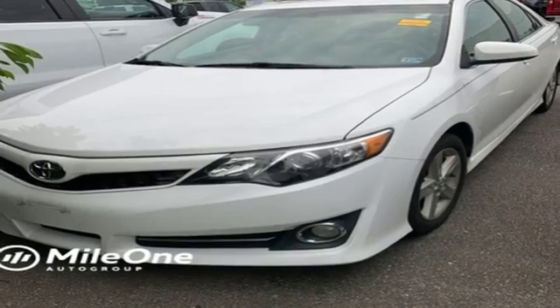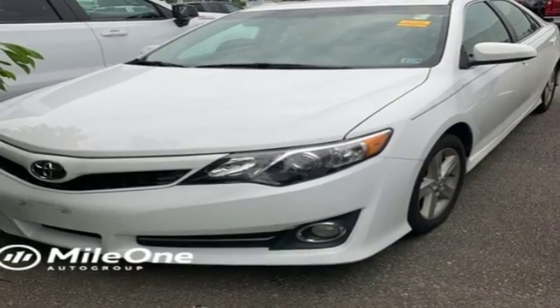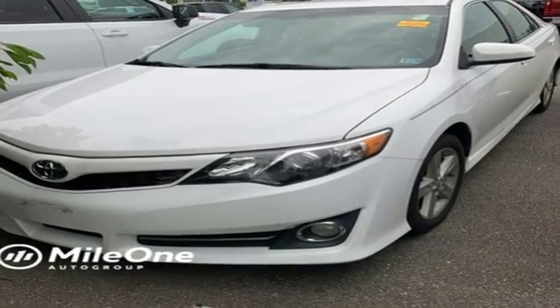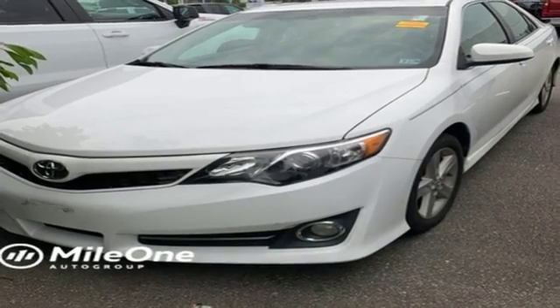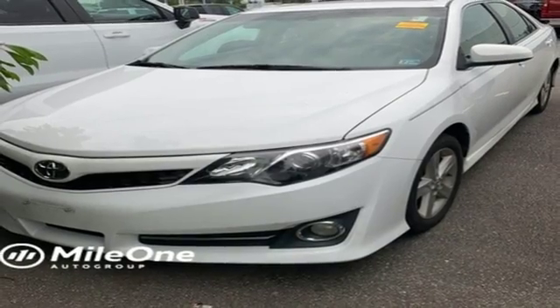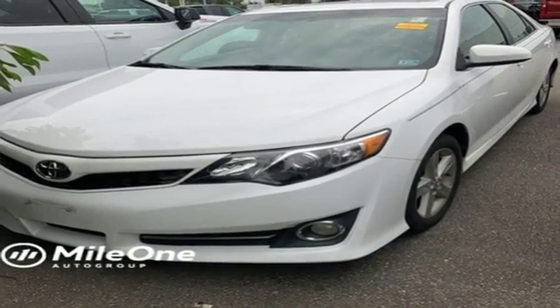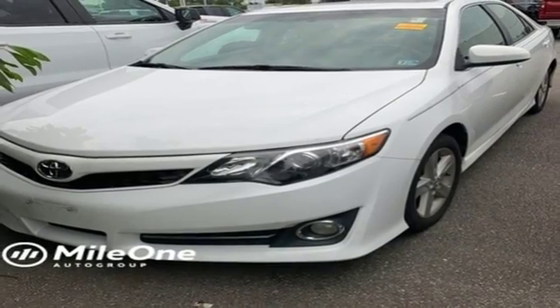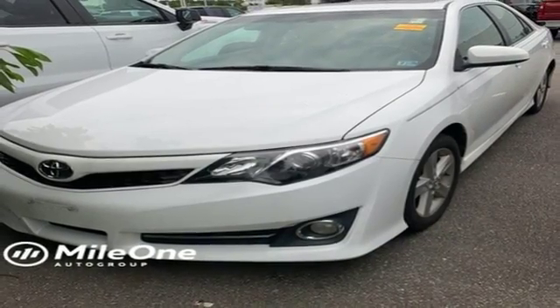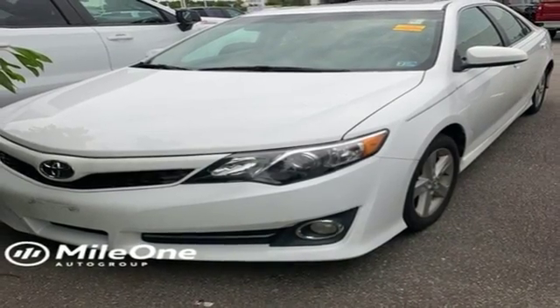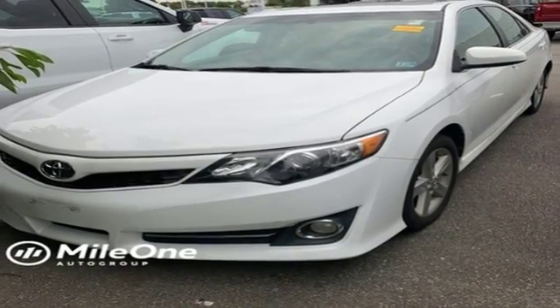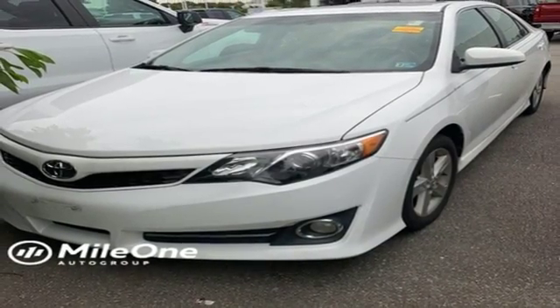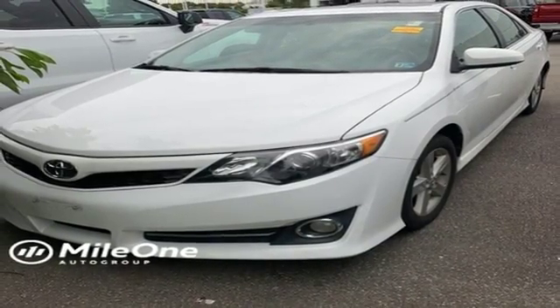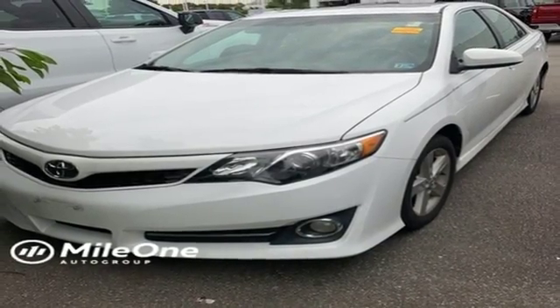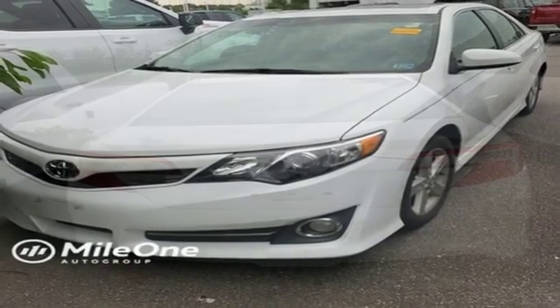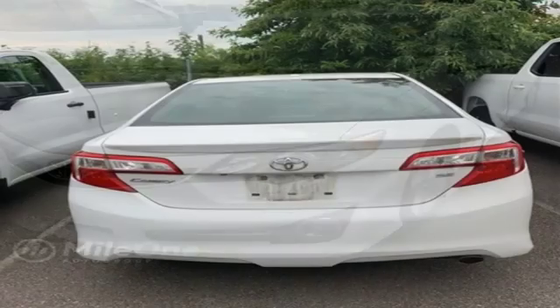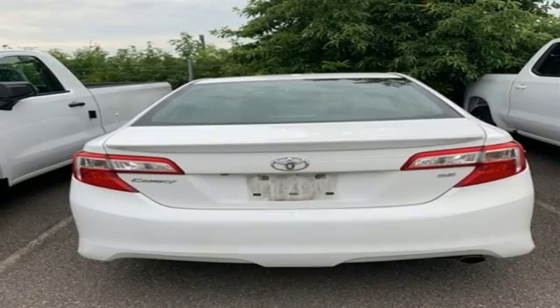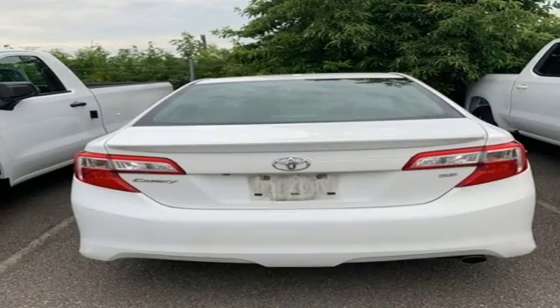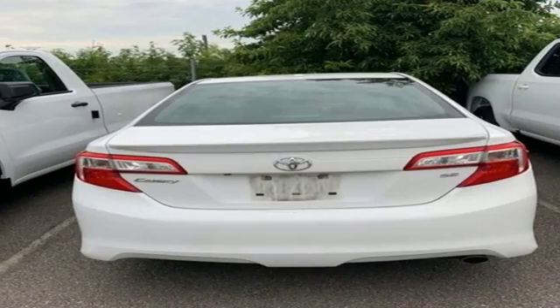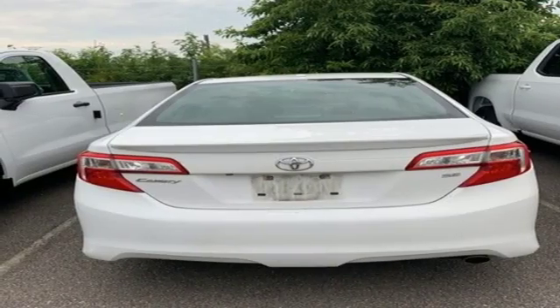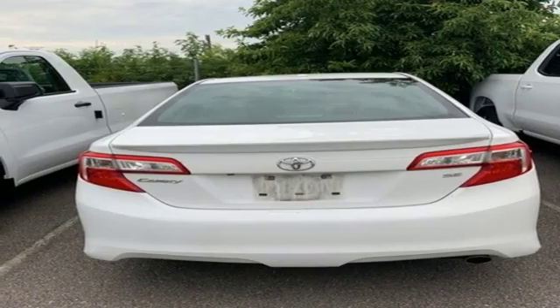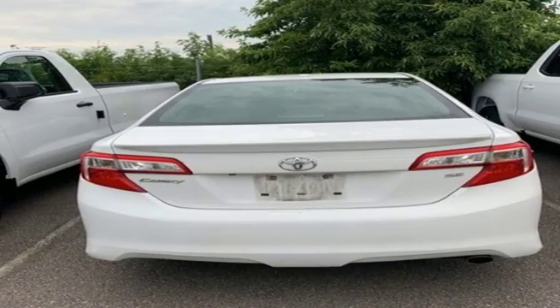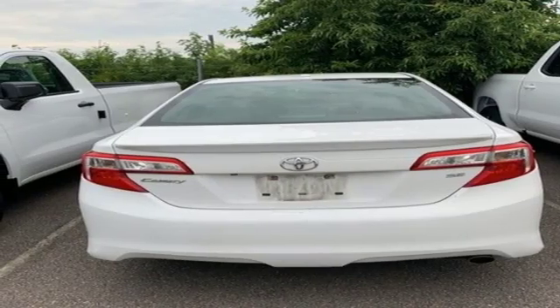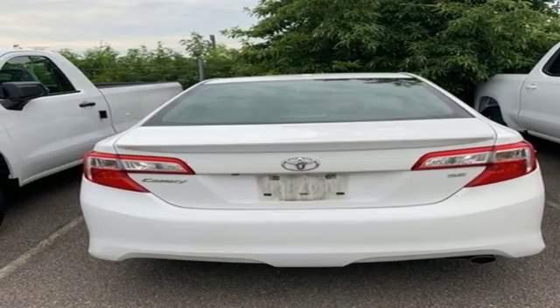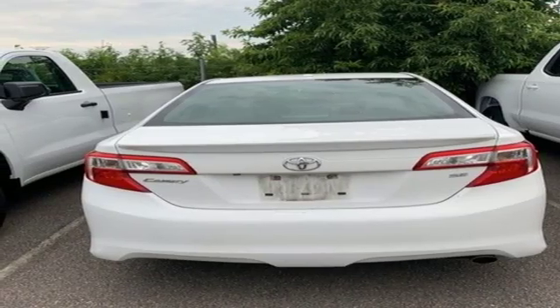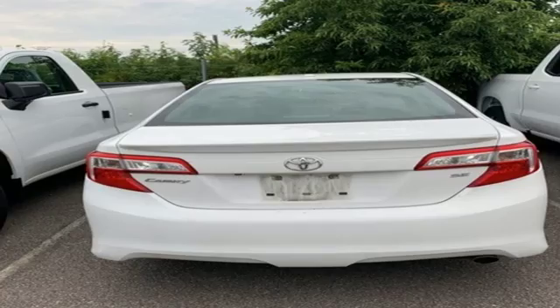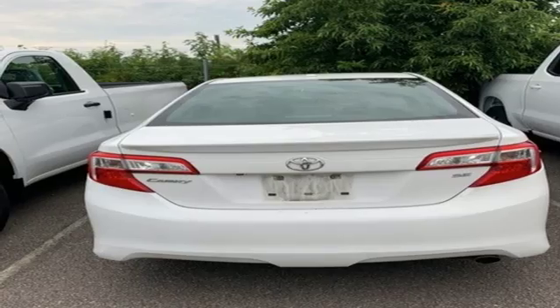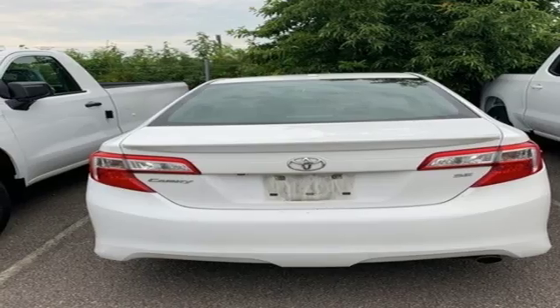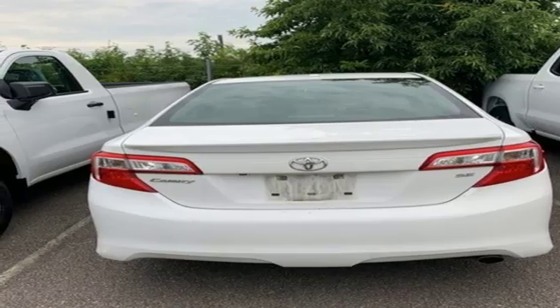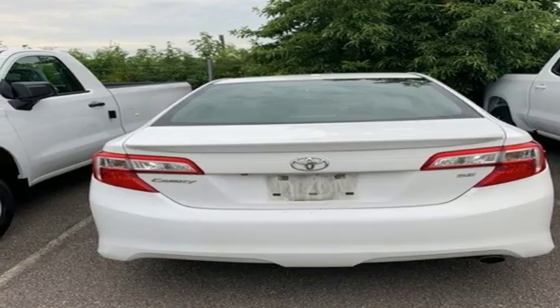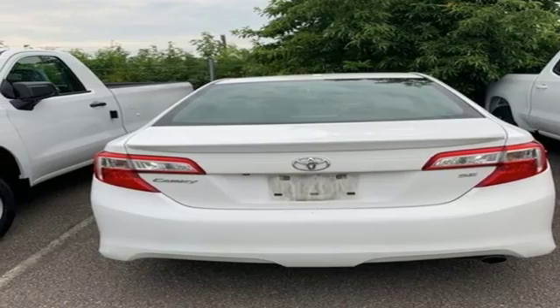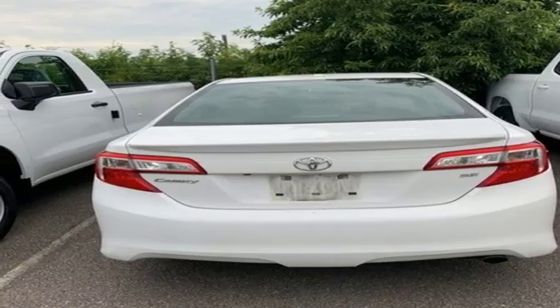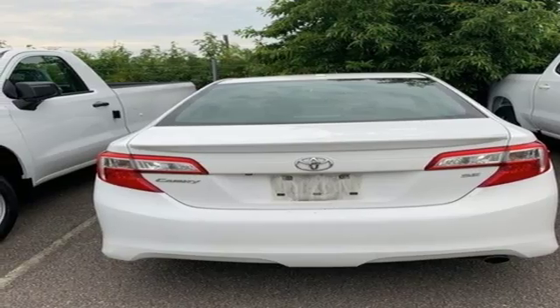Aluminum wheels, gas pressurized shocks, and automatic transmission. Hurry in today for a test drive.